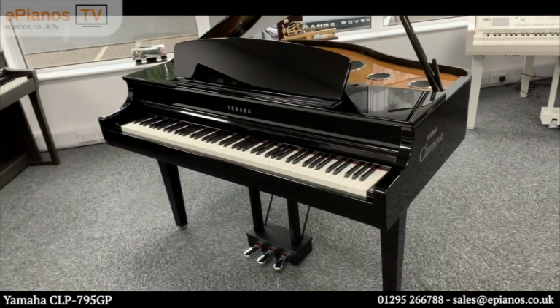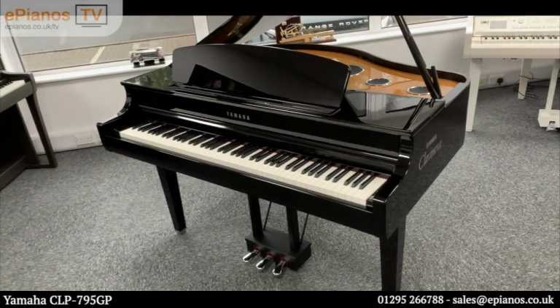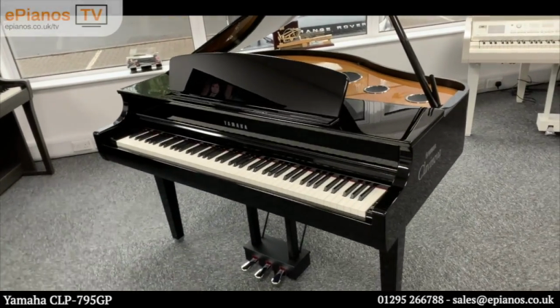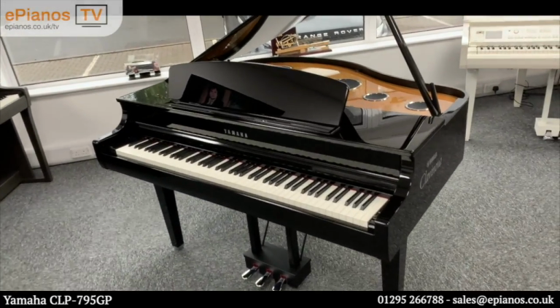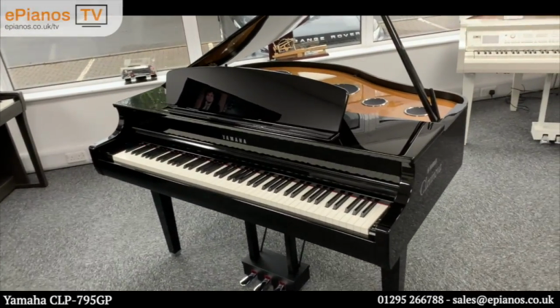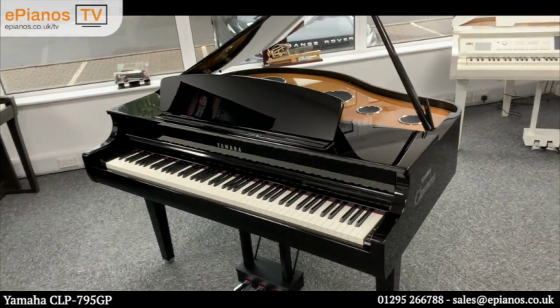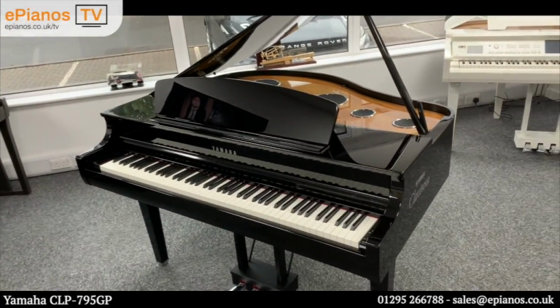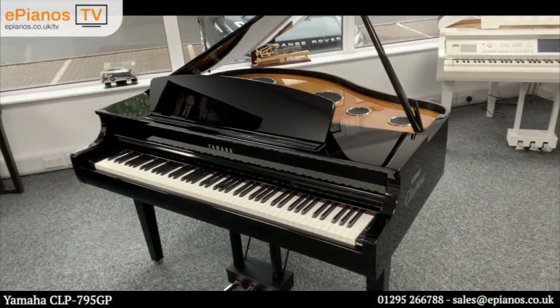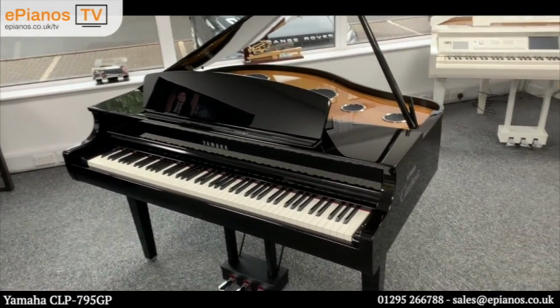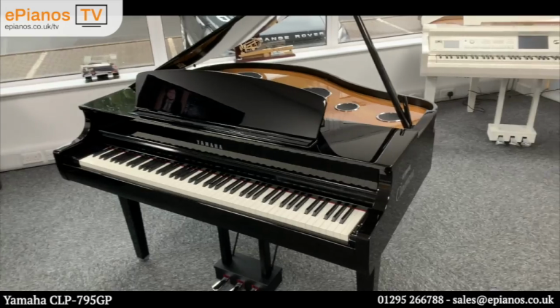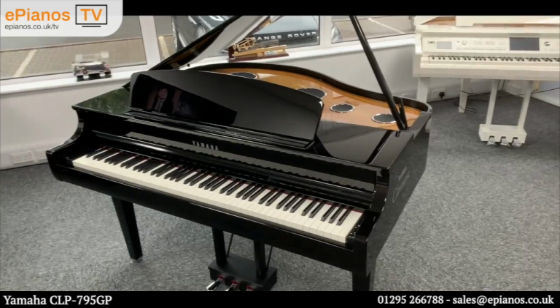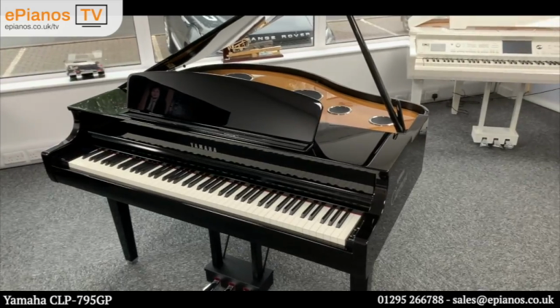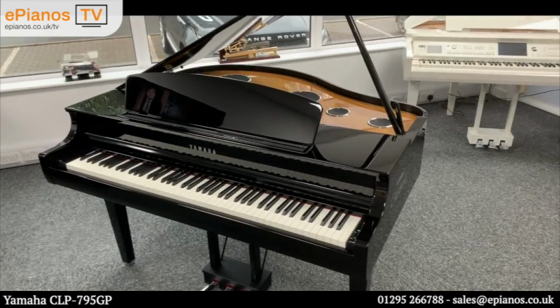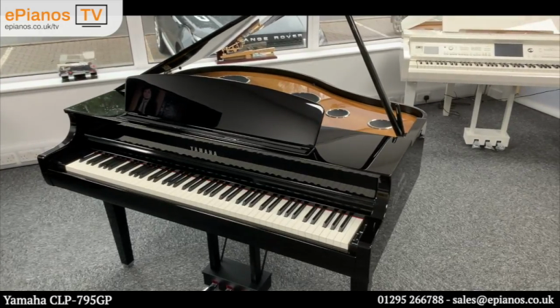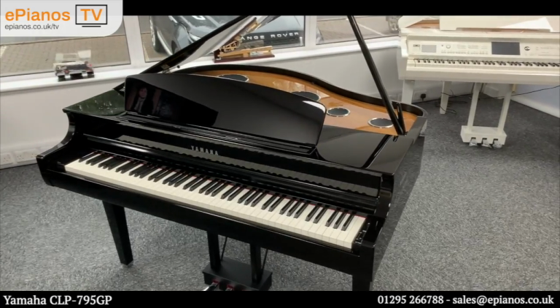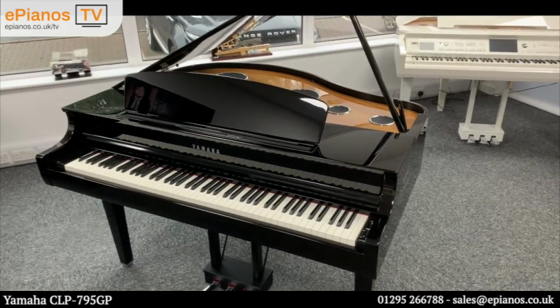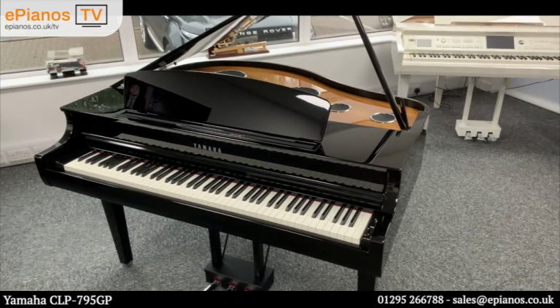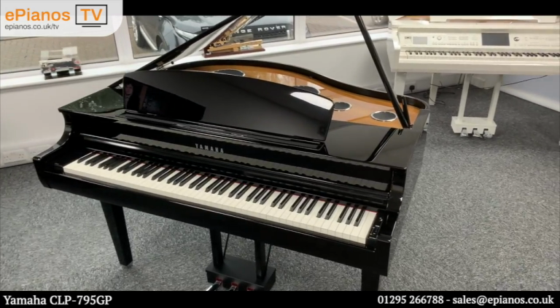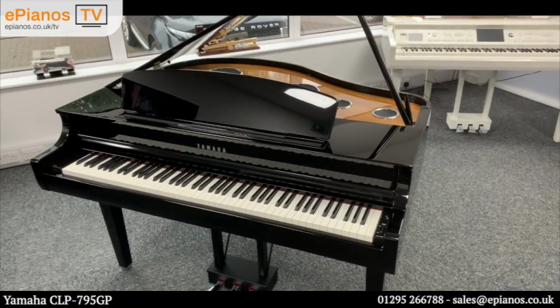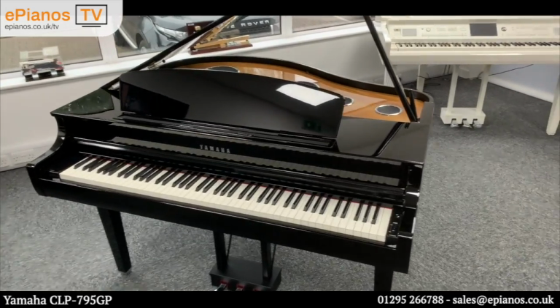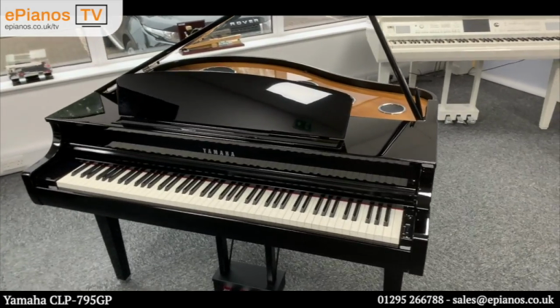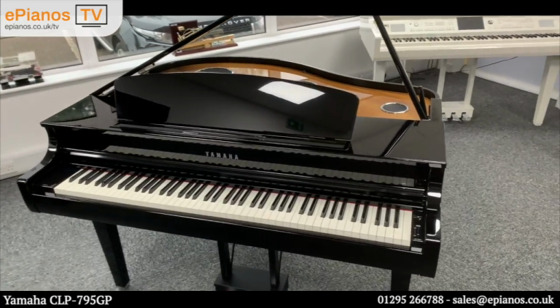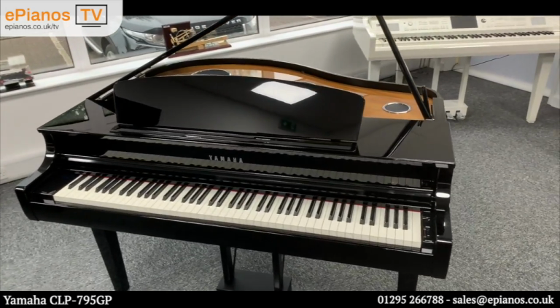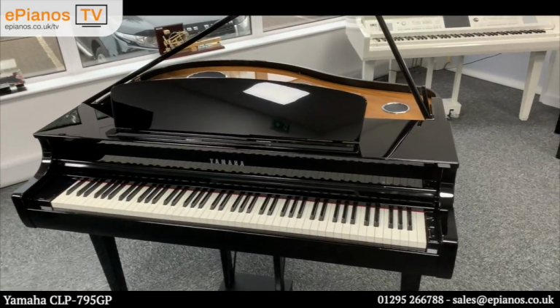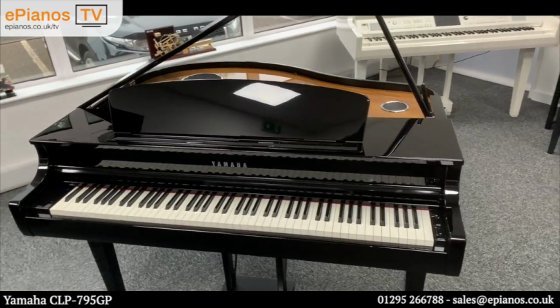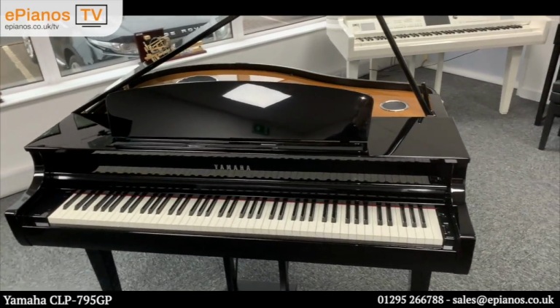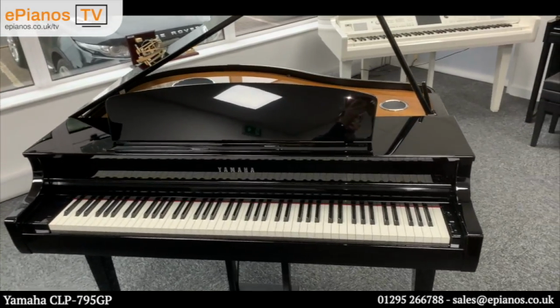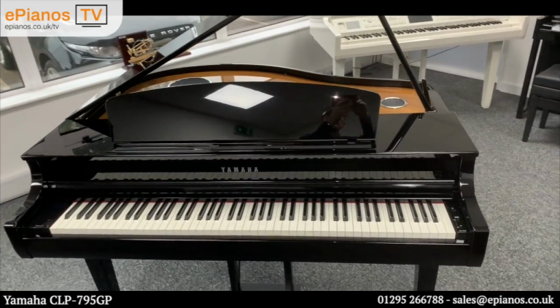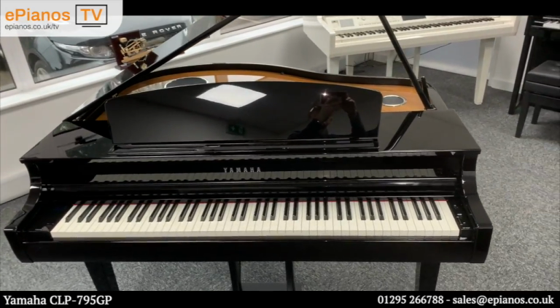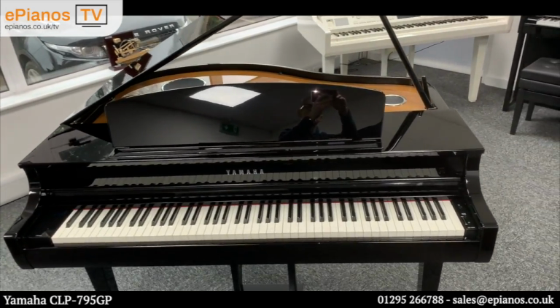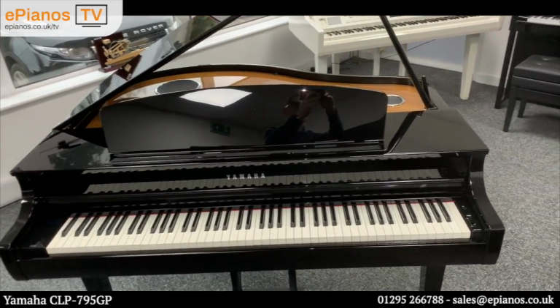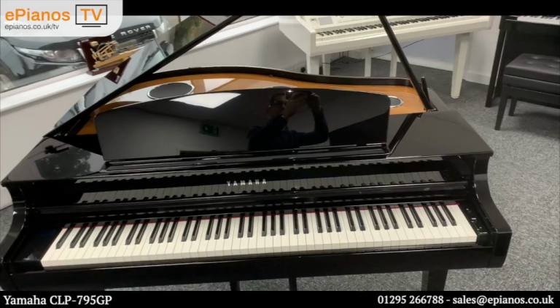Make sure you have a look at our website and check out our deals on new and used digital pianos and organs.